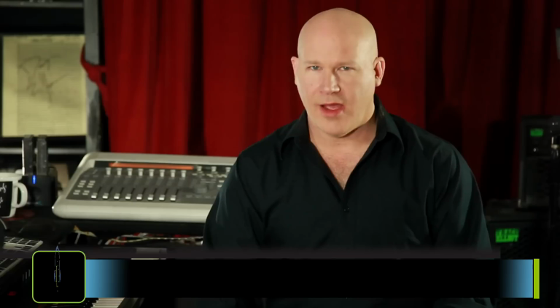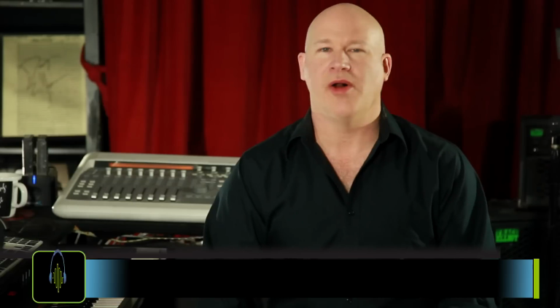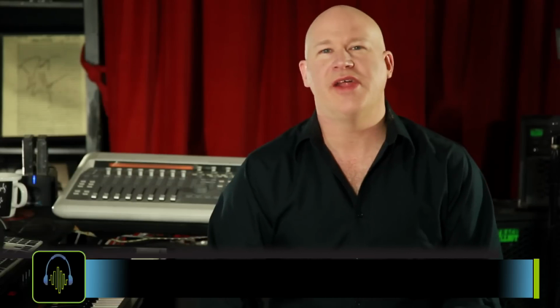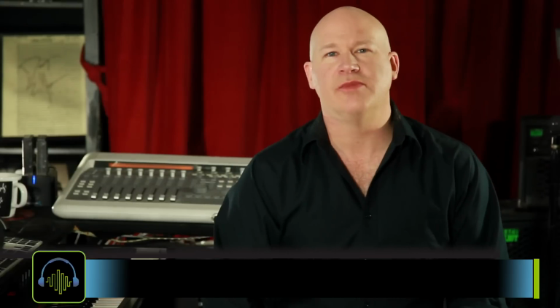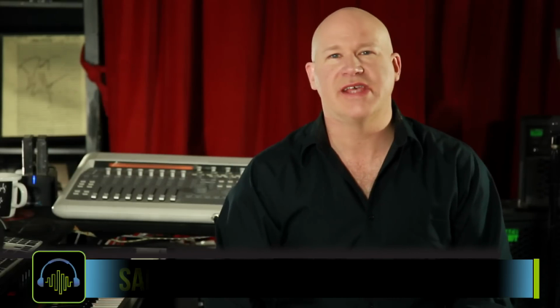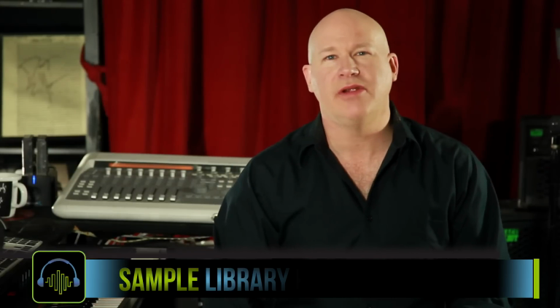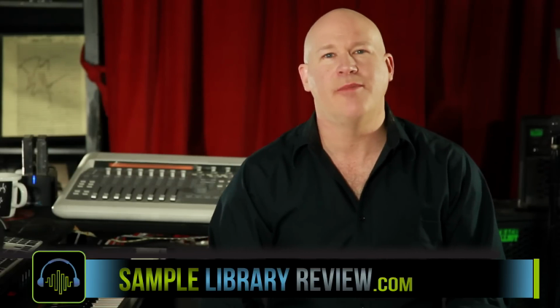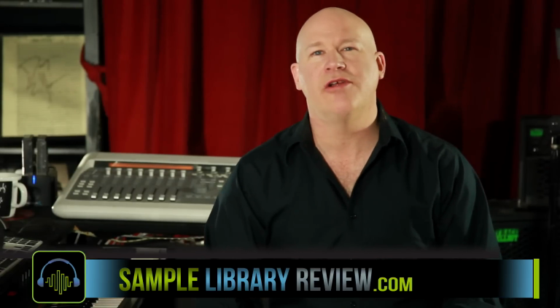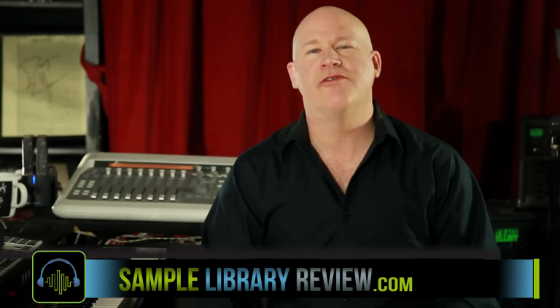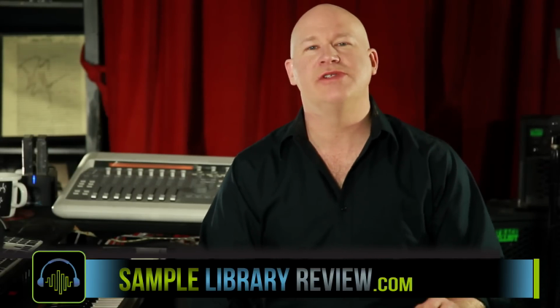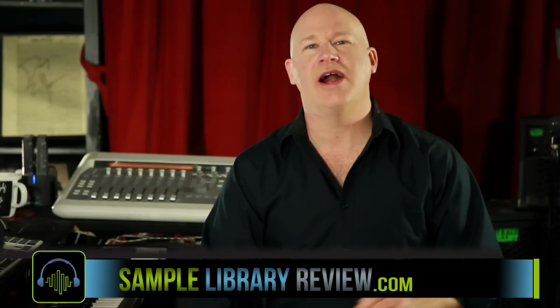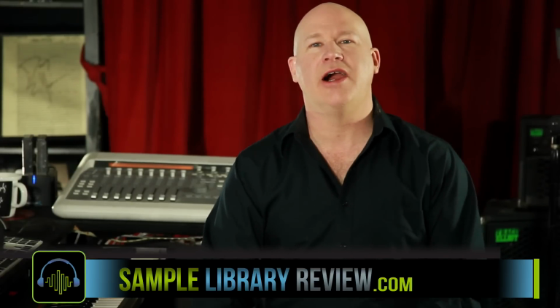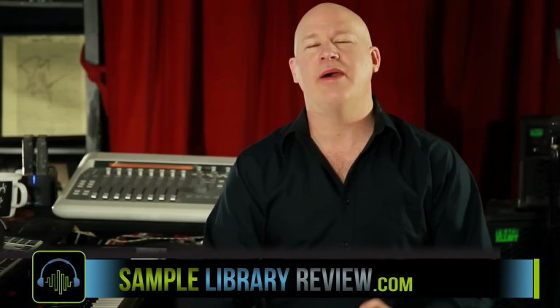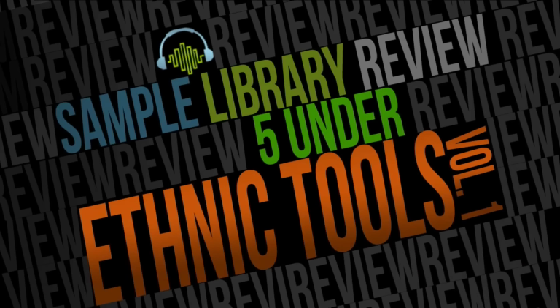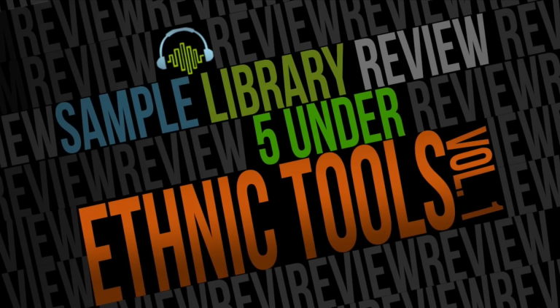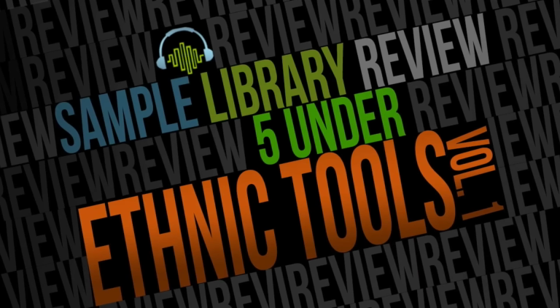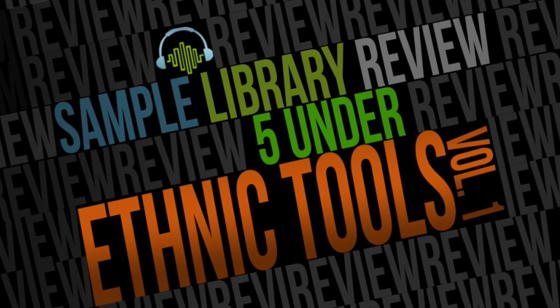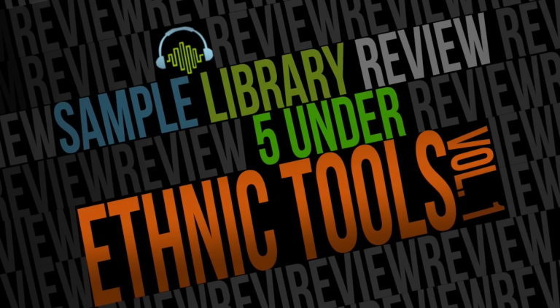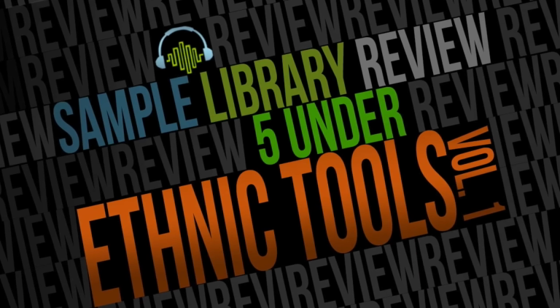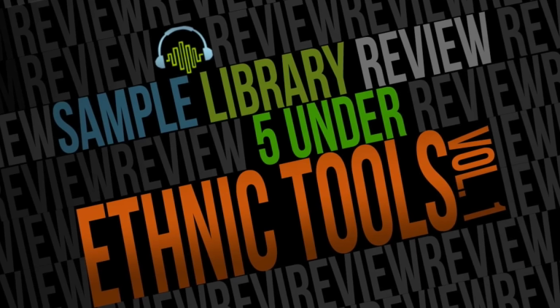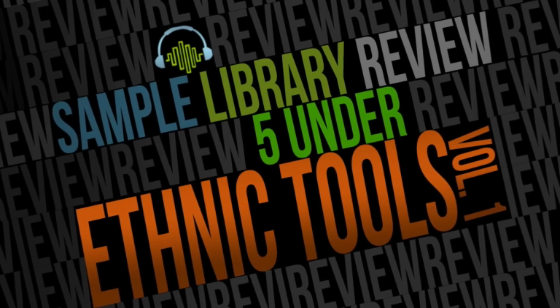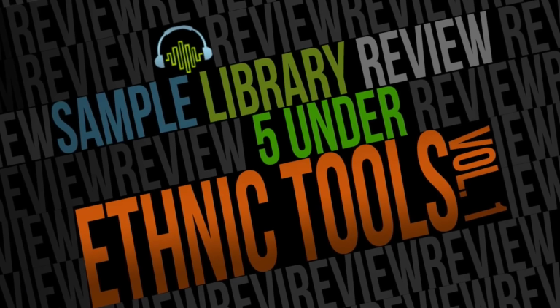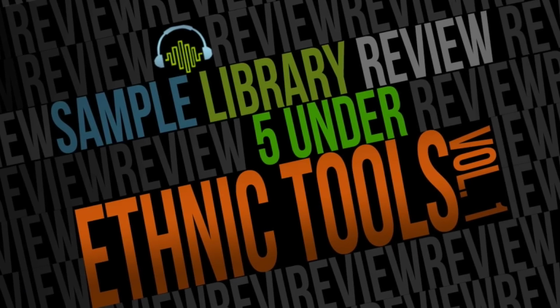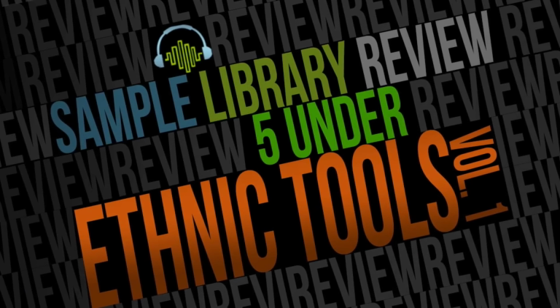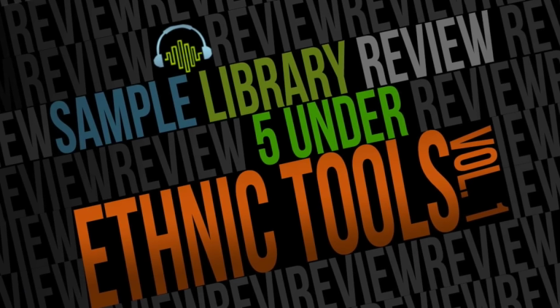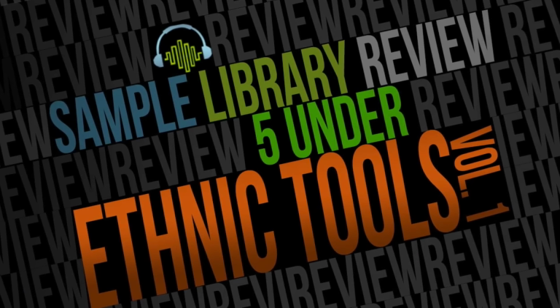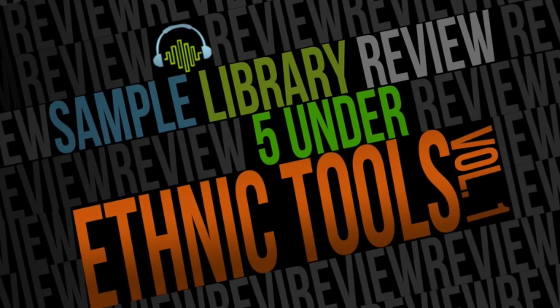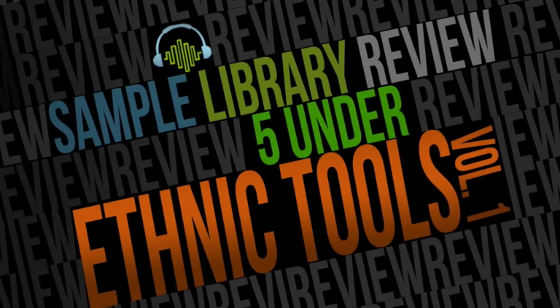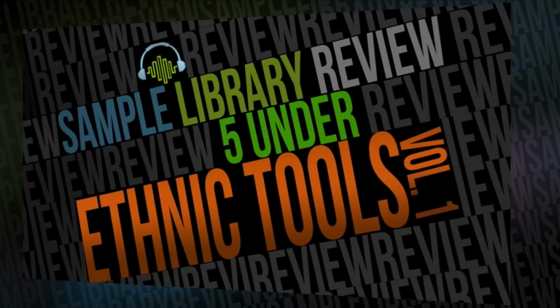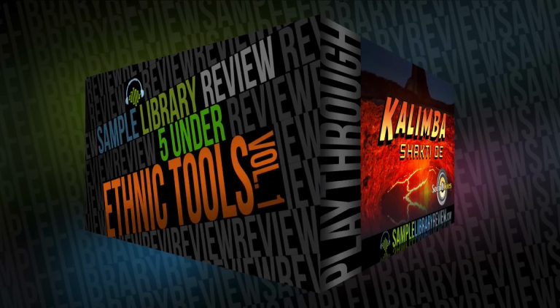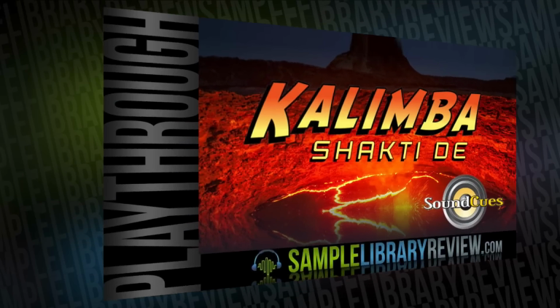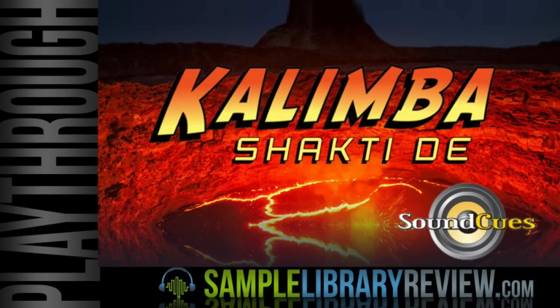I'm Don Badam from SampleLibraryReview.com and today in a new episode of 5 Under we're taking a look at world tools and ethnic instruments.